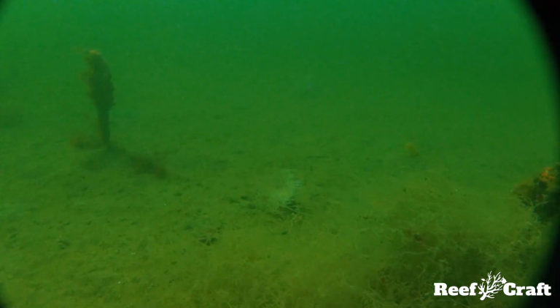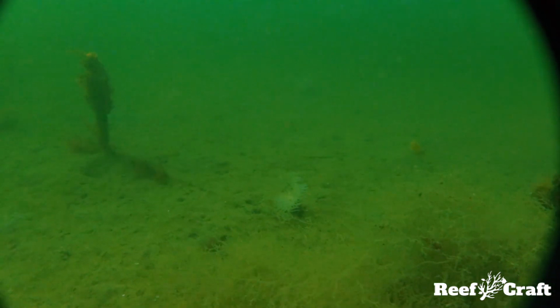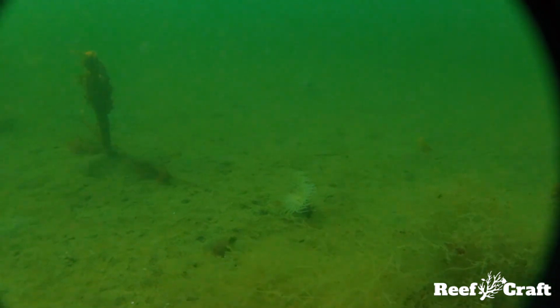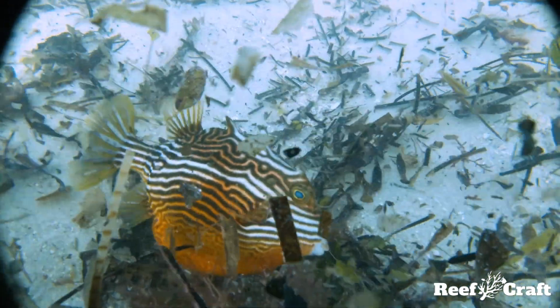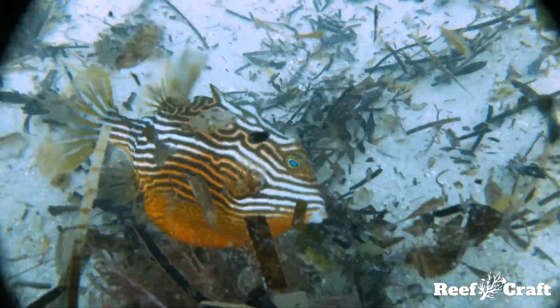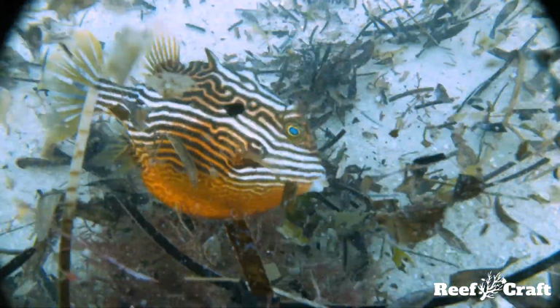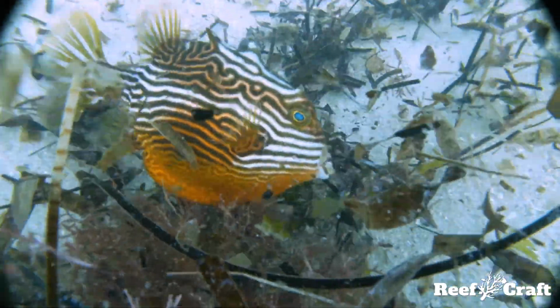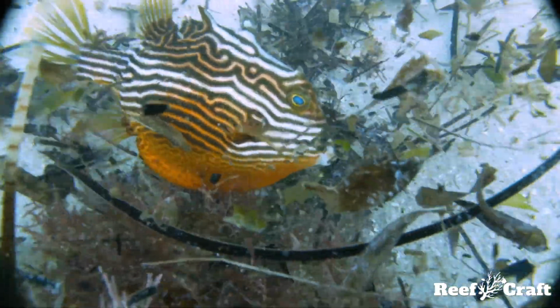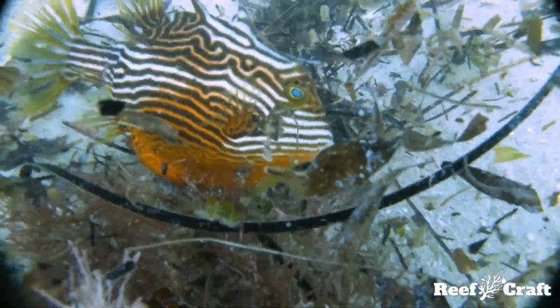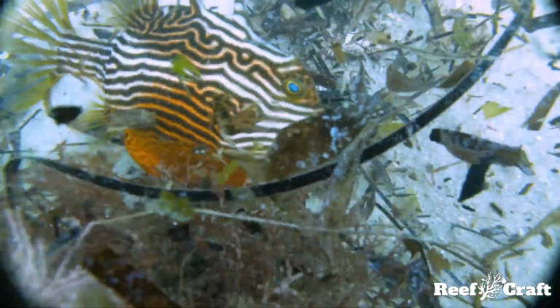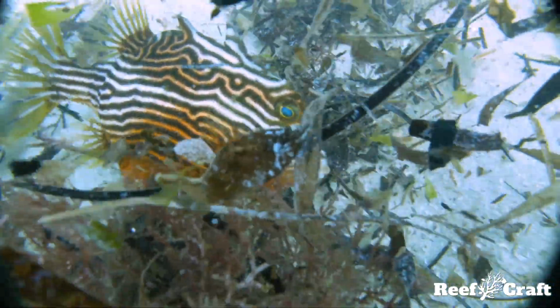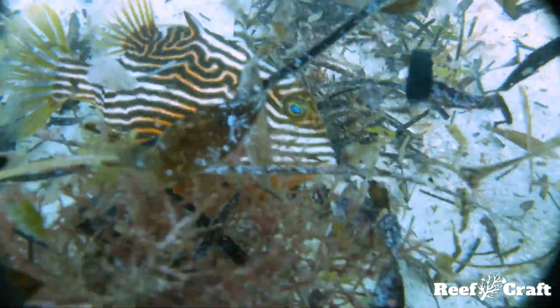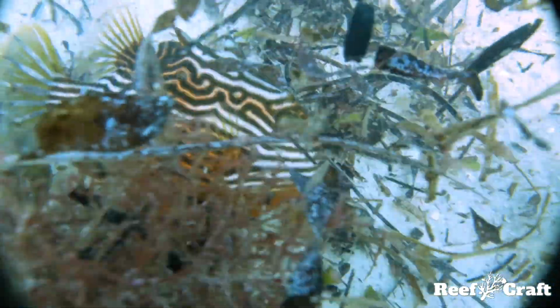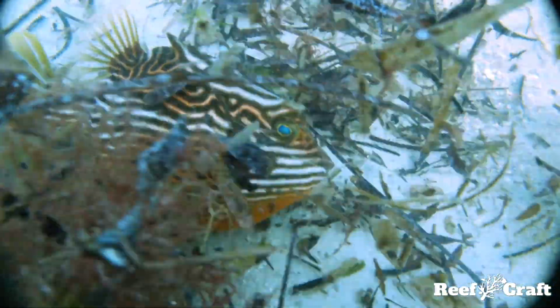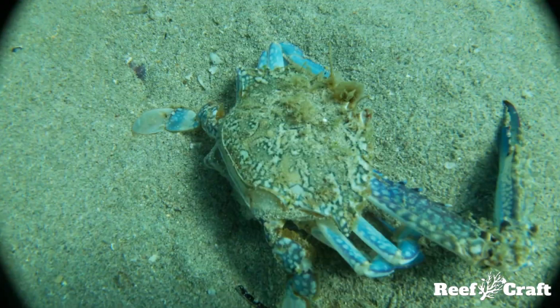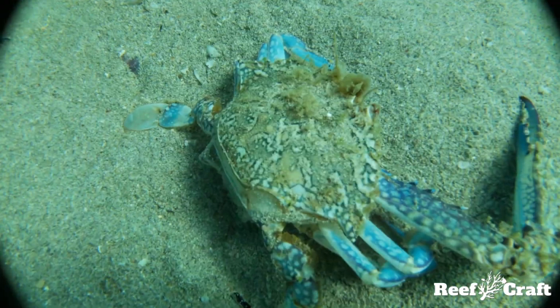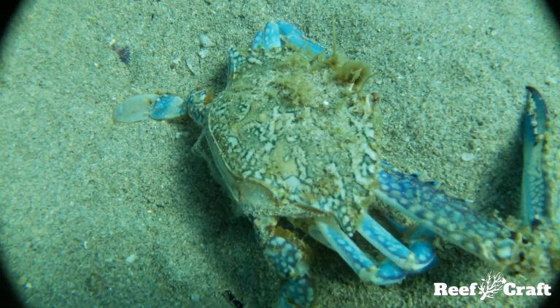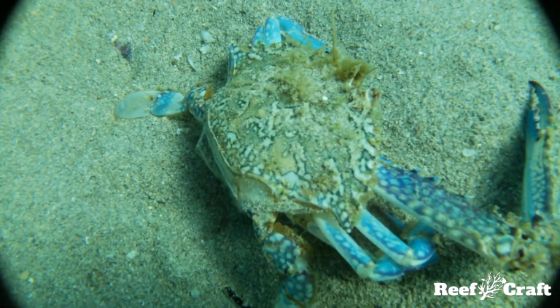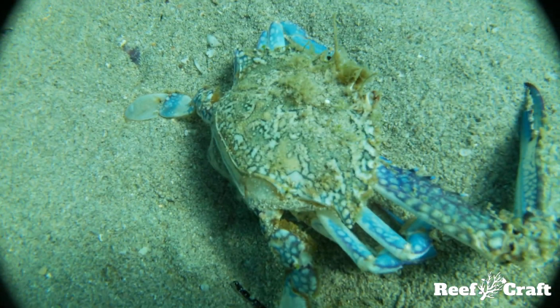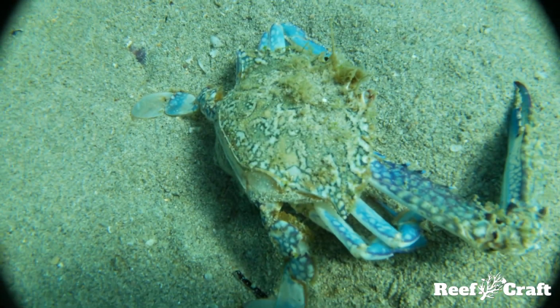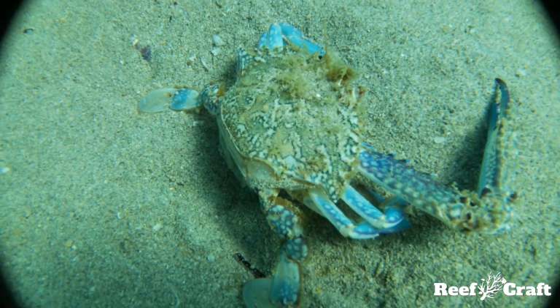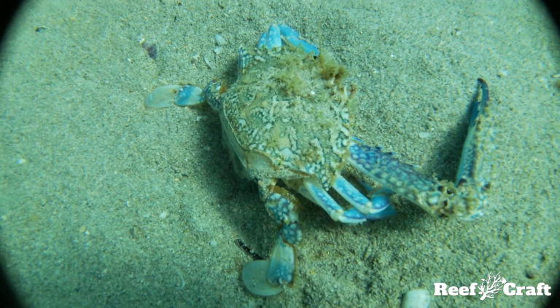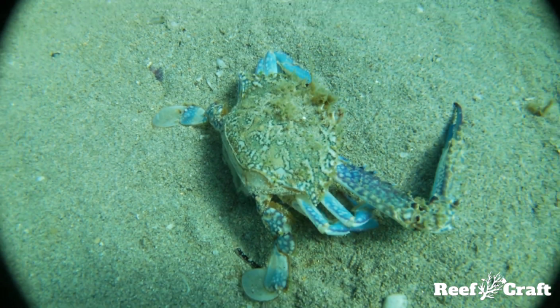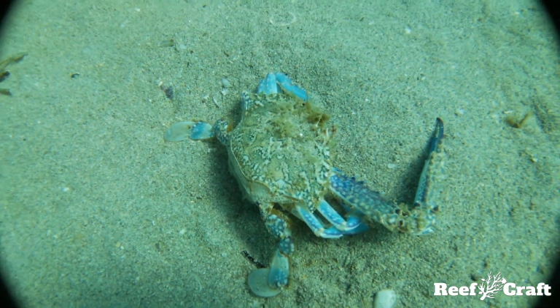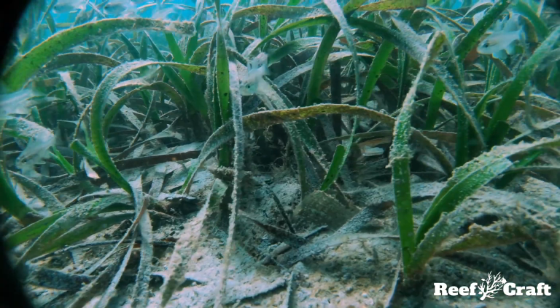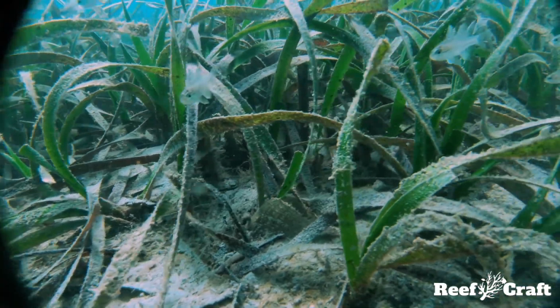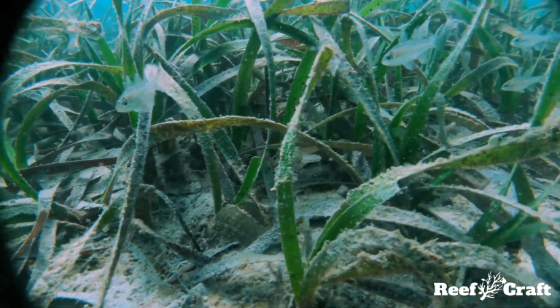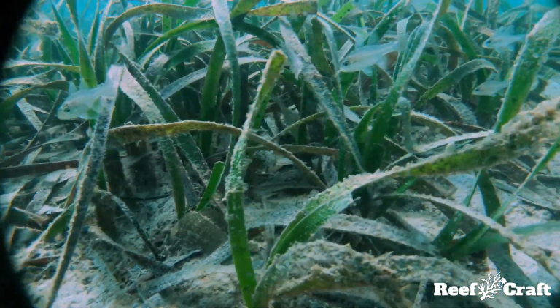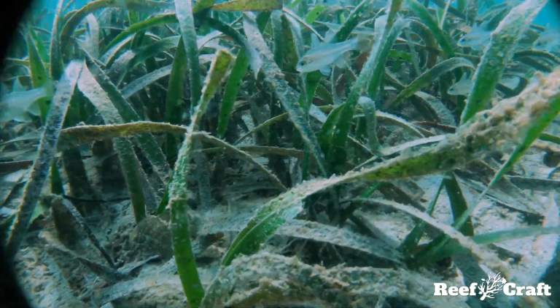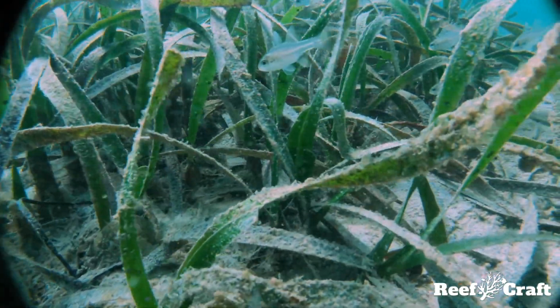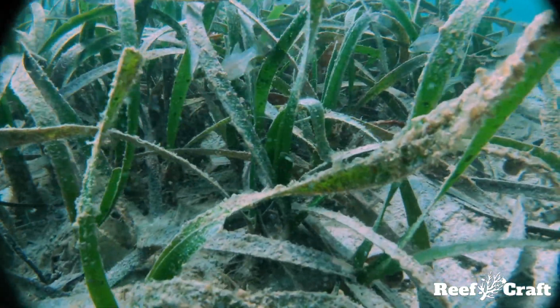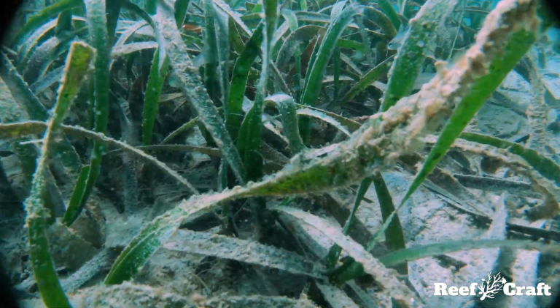Tube anemones are also hermaphrodites — when they're small they're male, transitioning to female as they get larger.